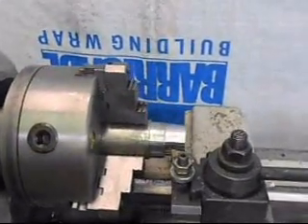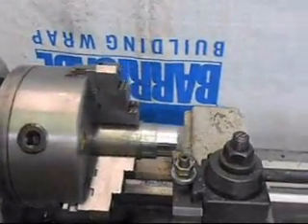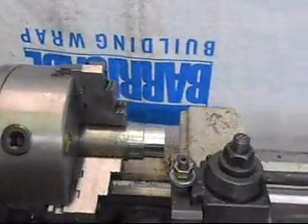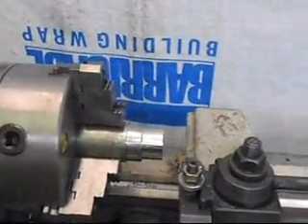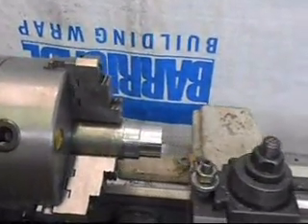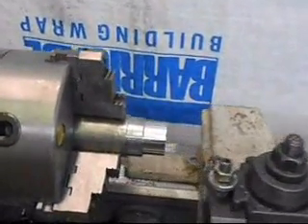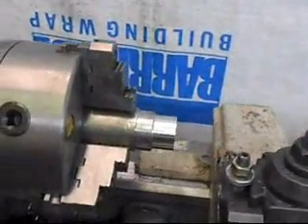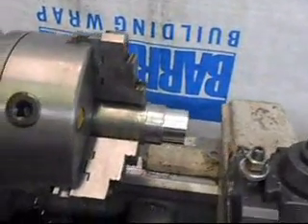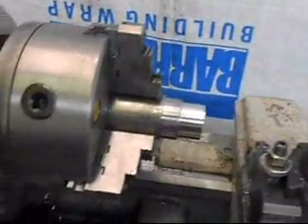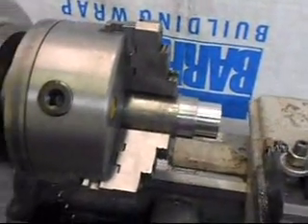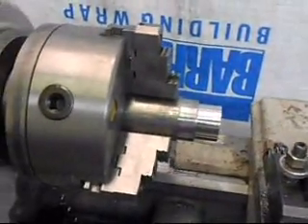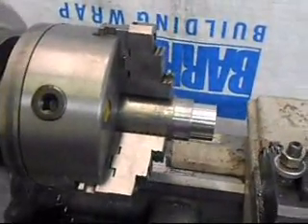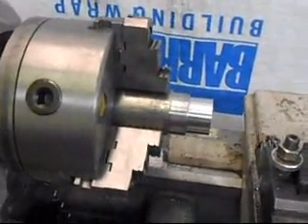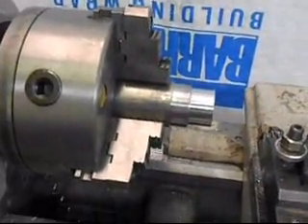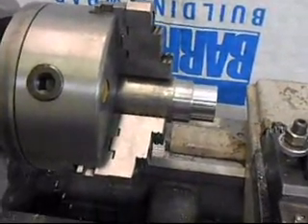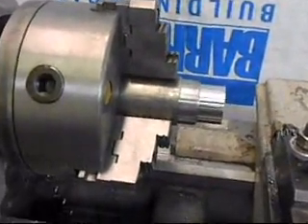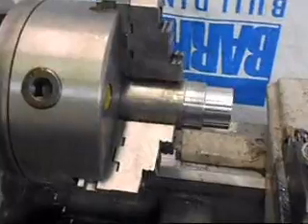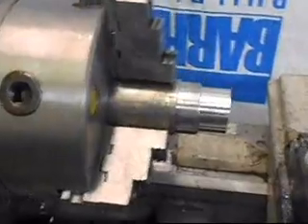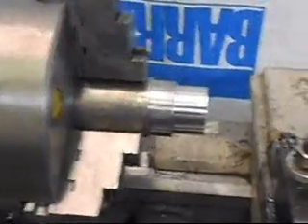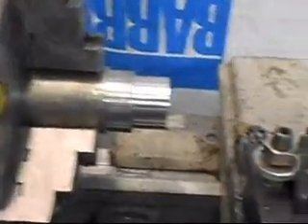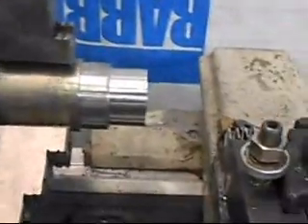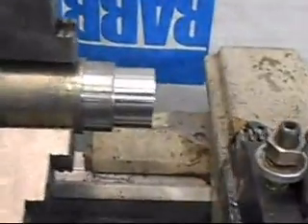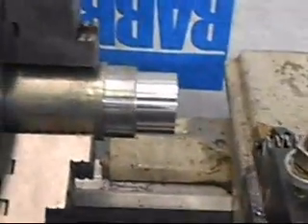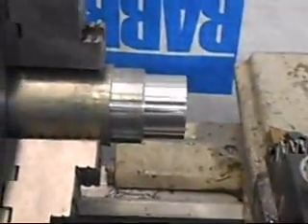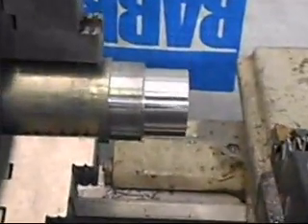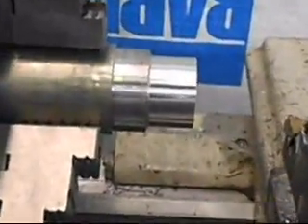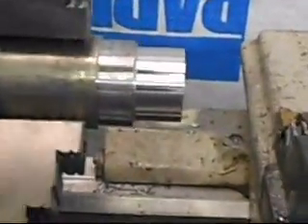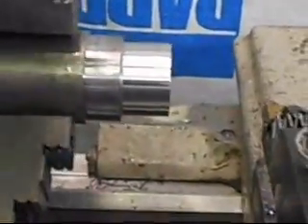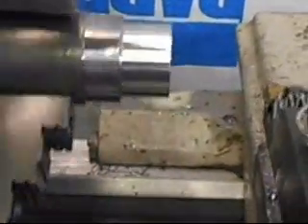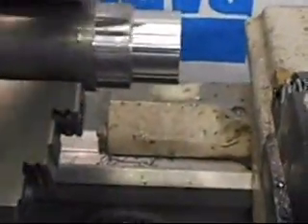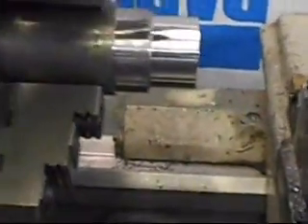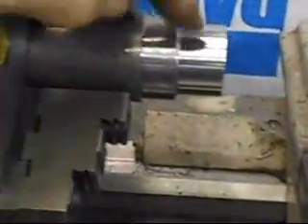Let's take a look at the surface finish right now — that's just like a mirror.